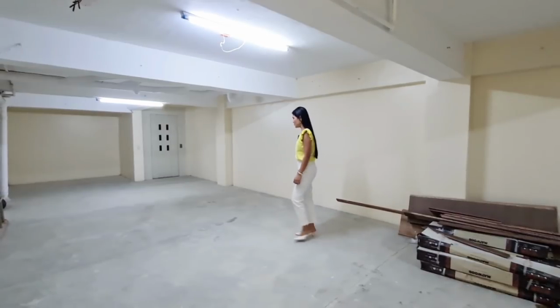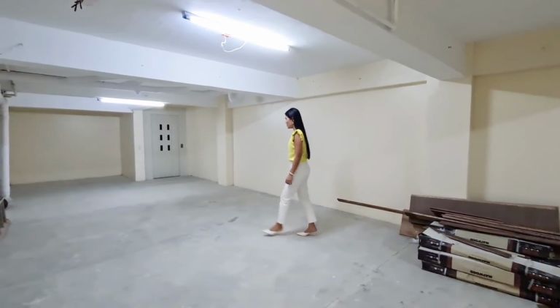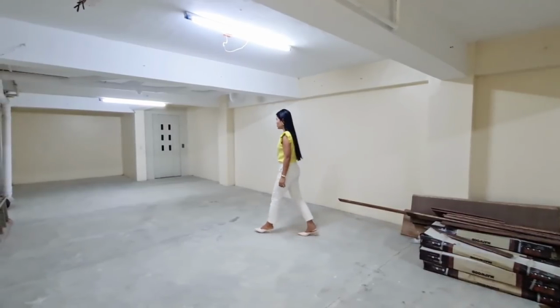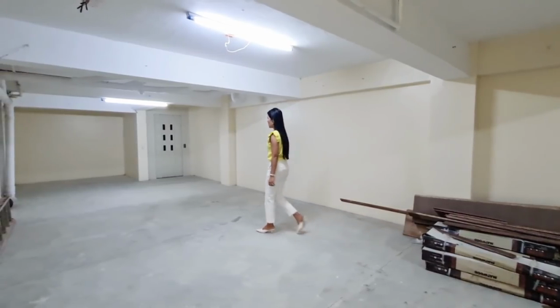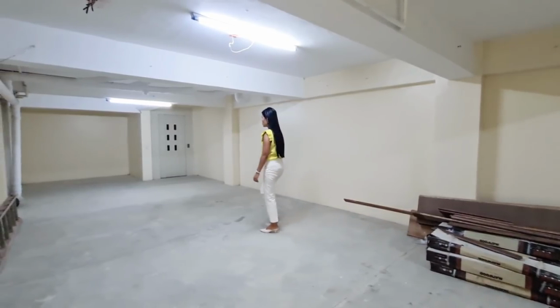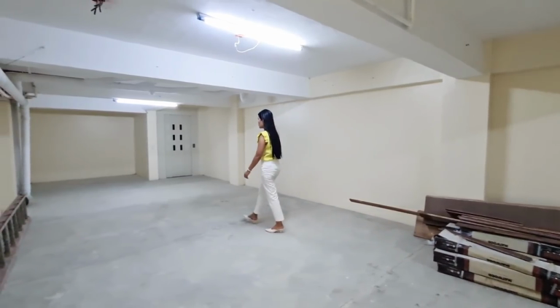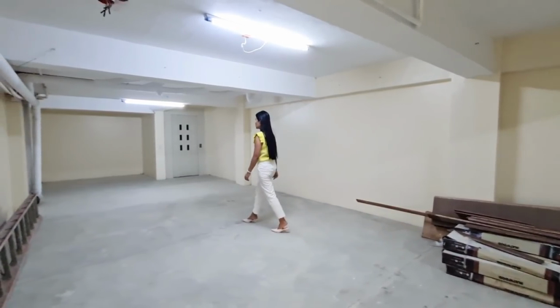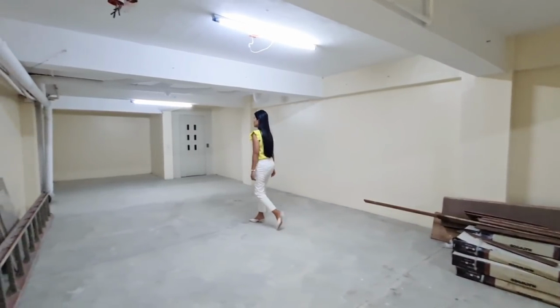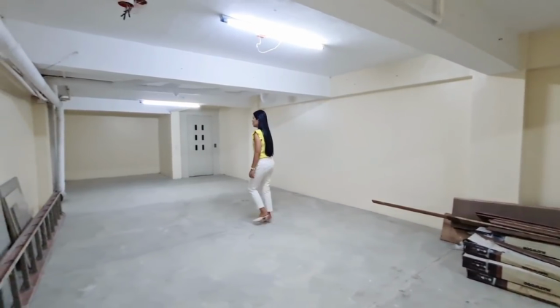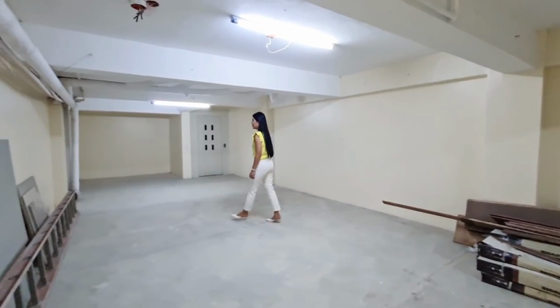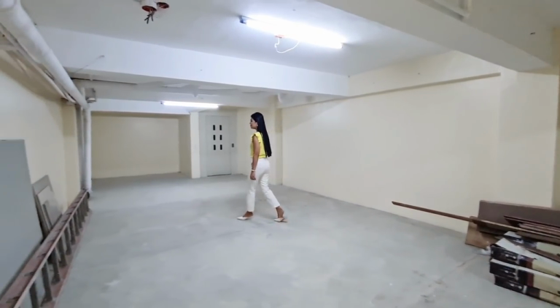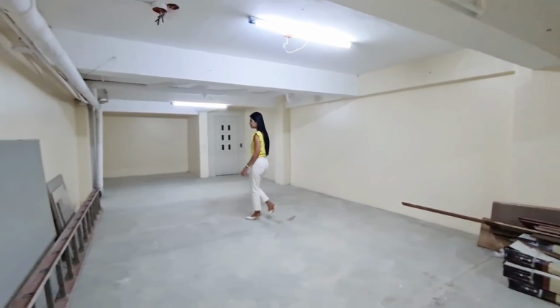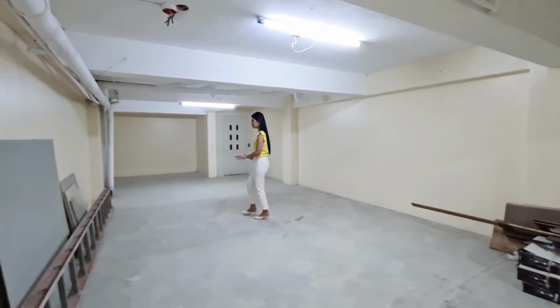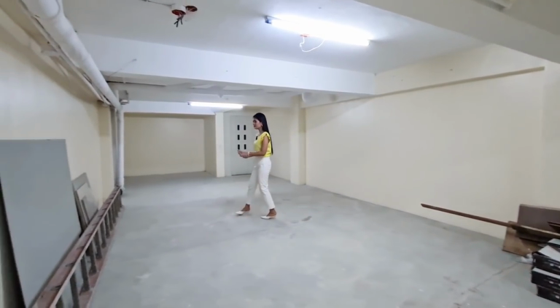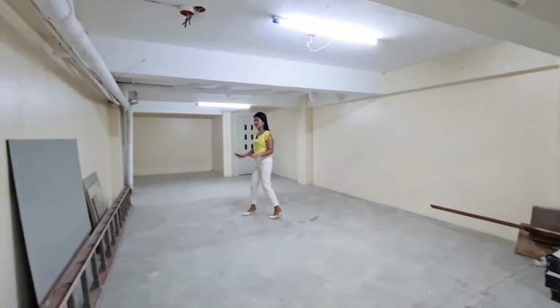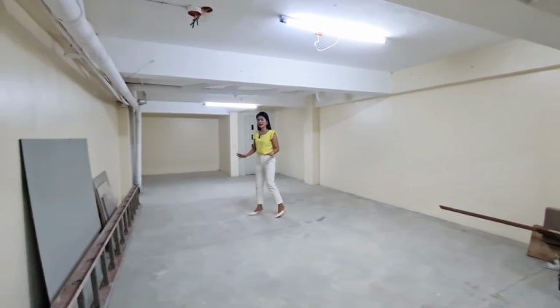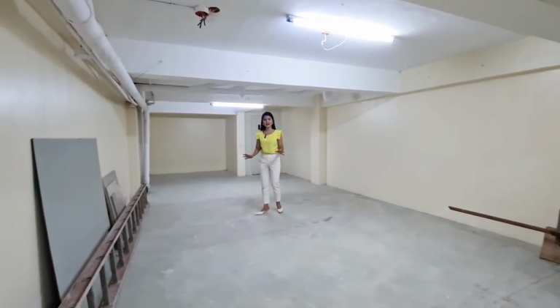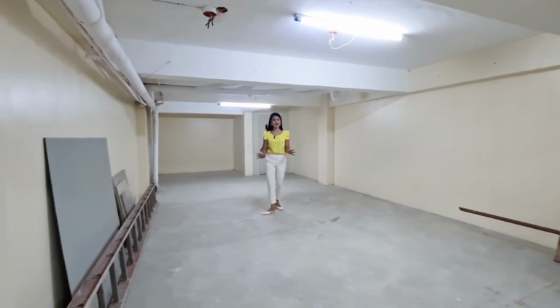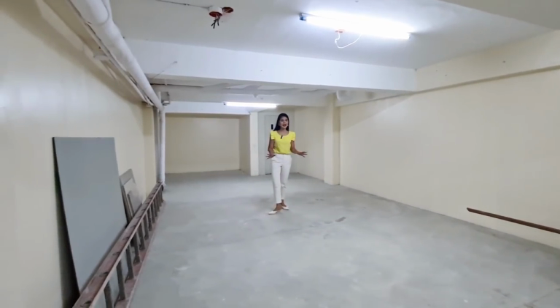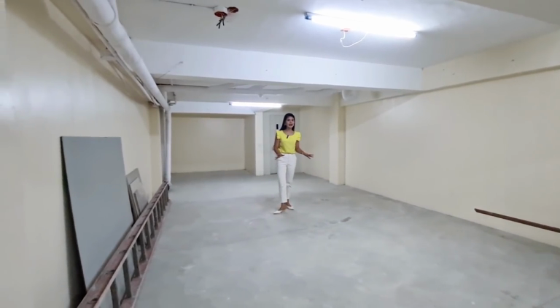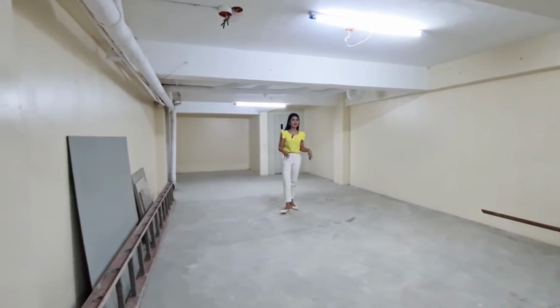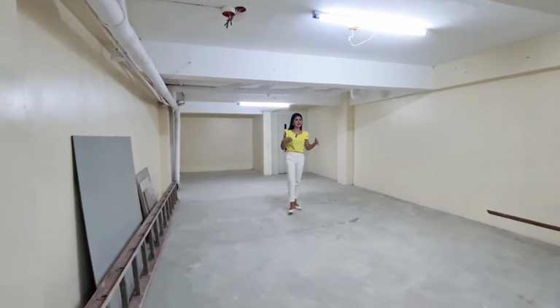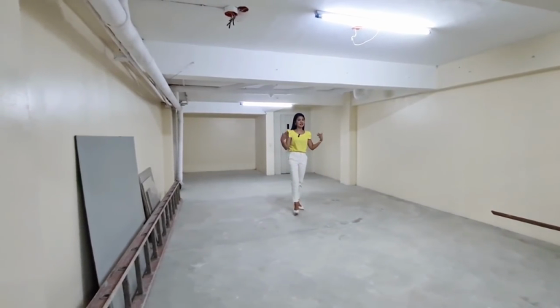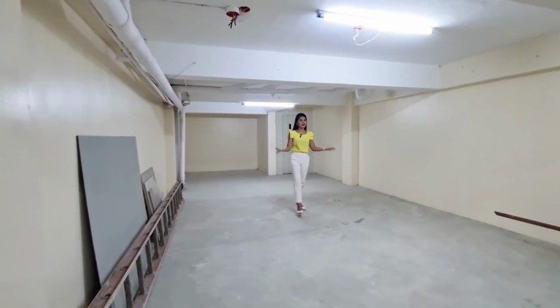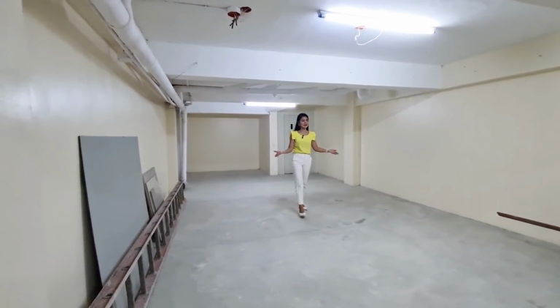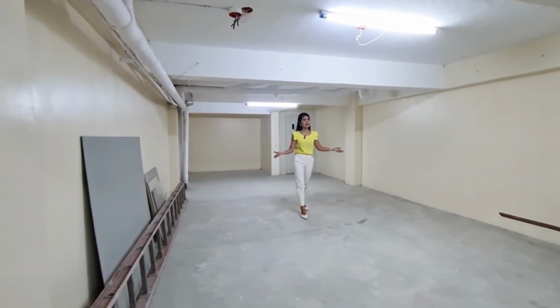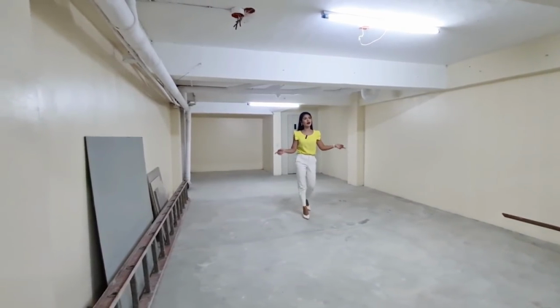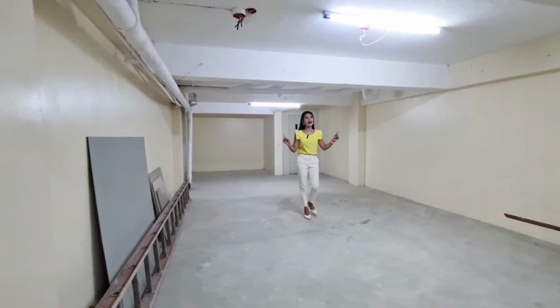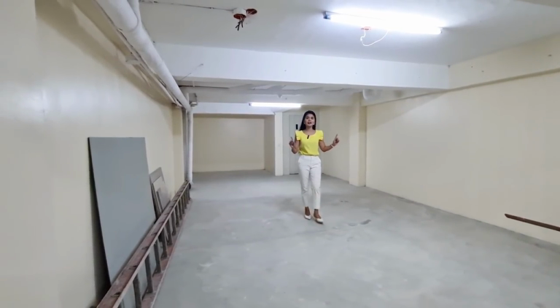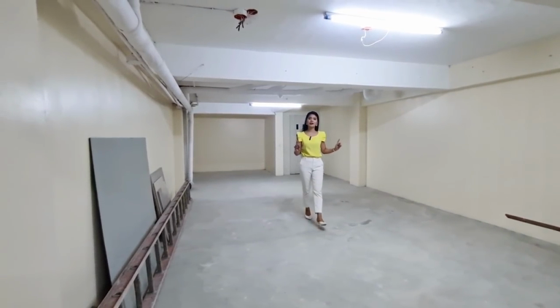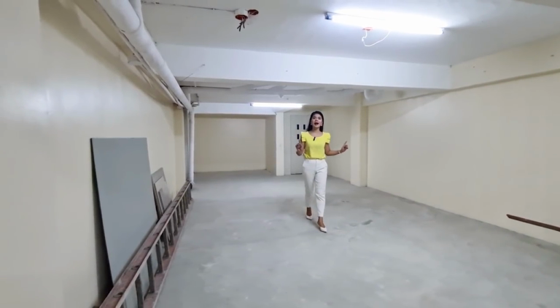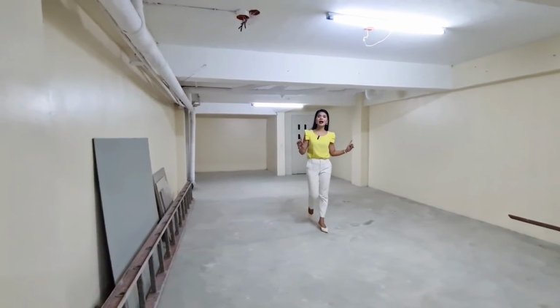It's very spacious! And yes, this is your underground.